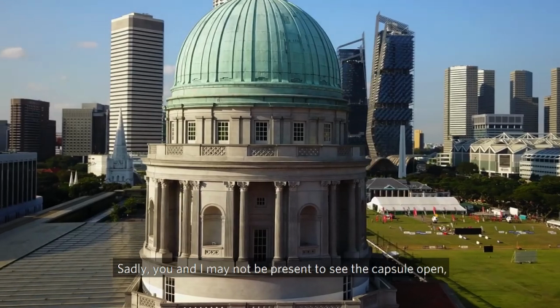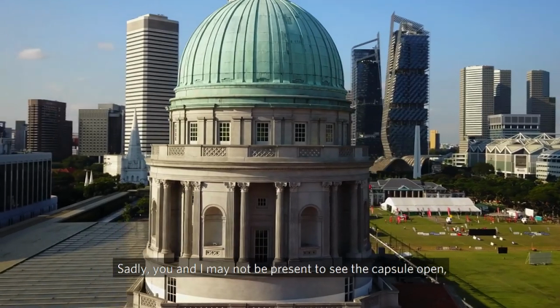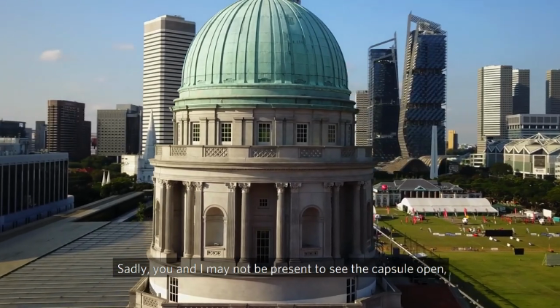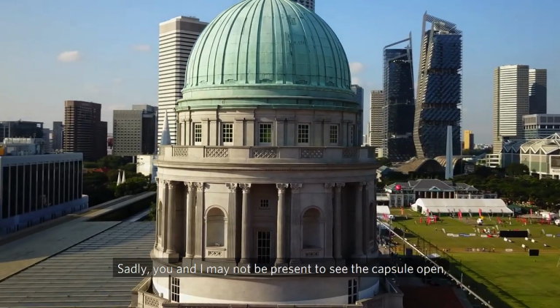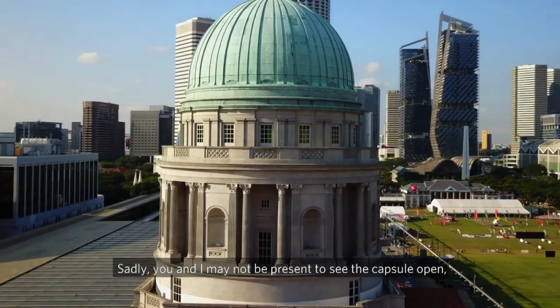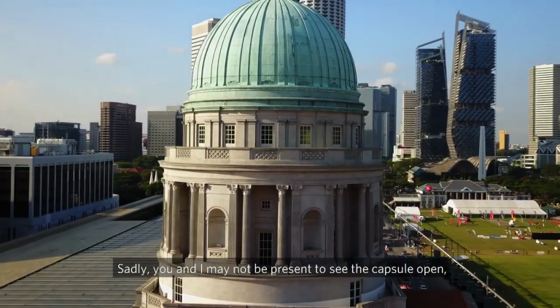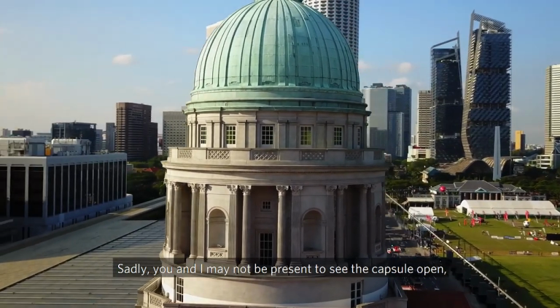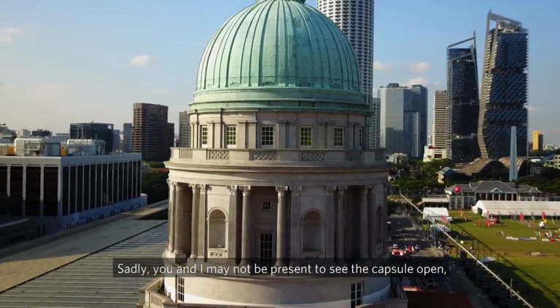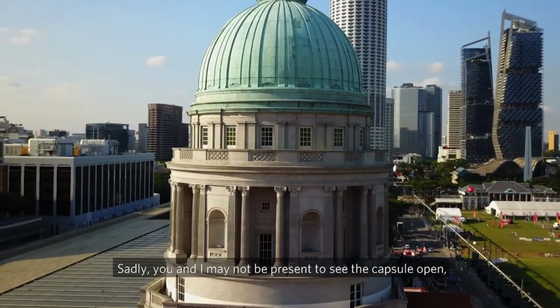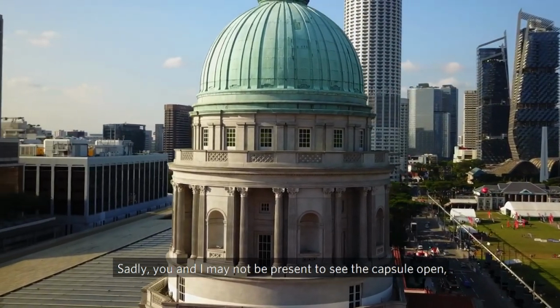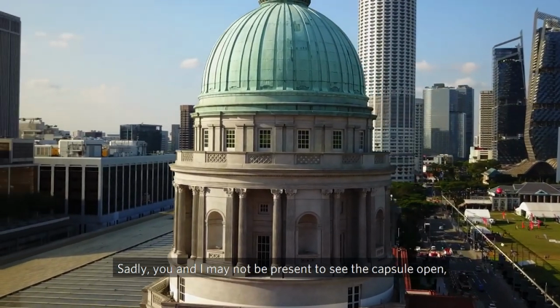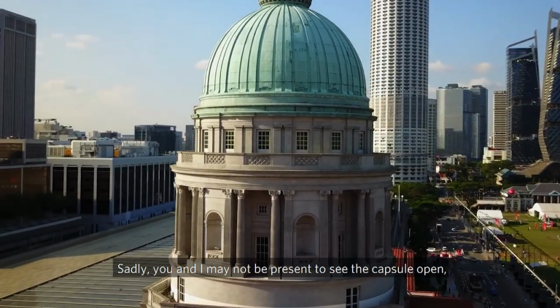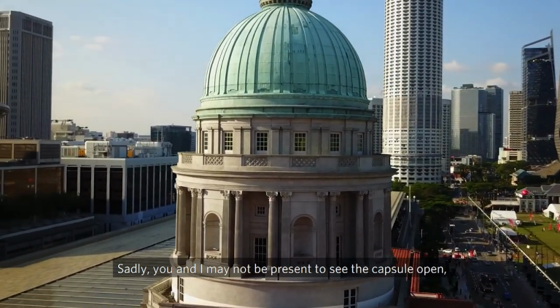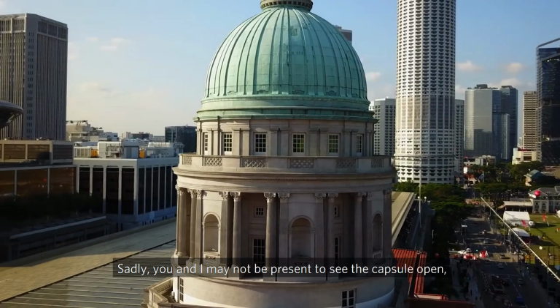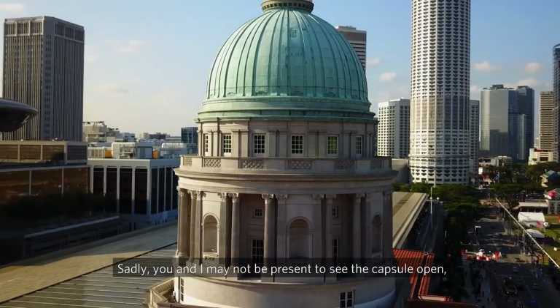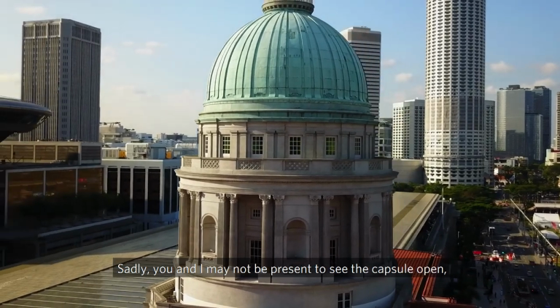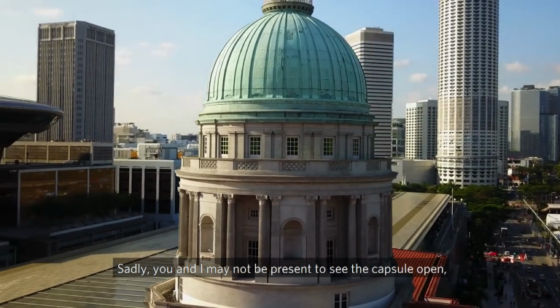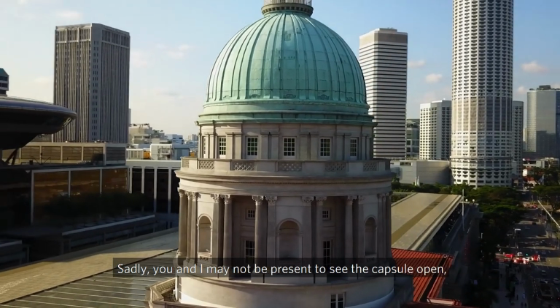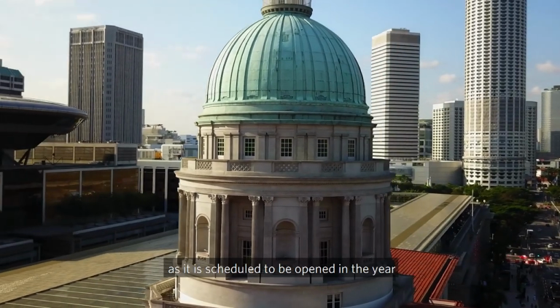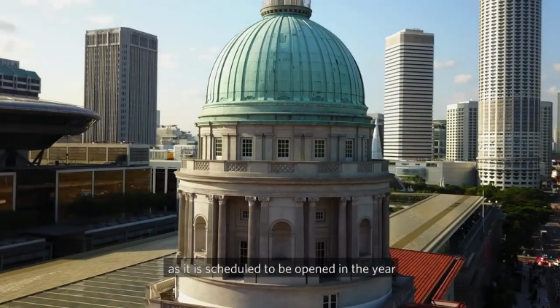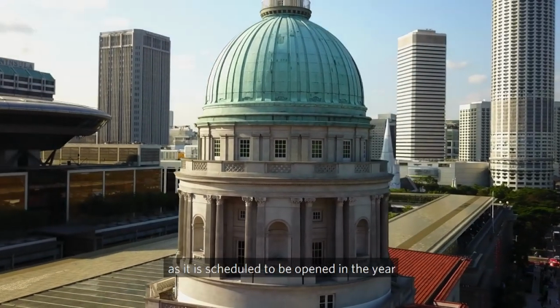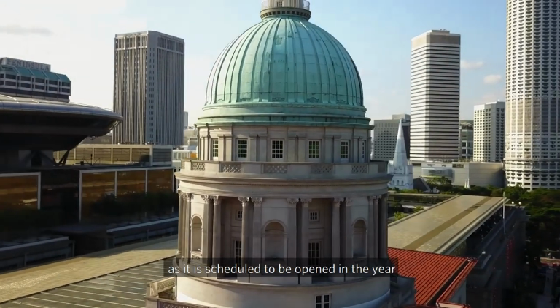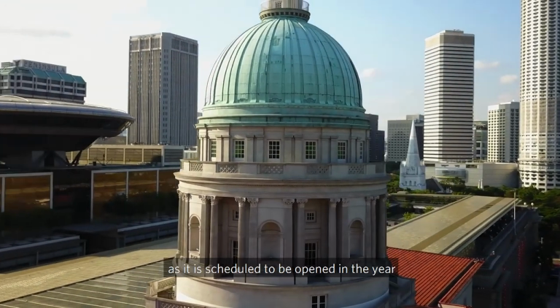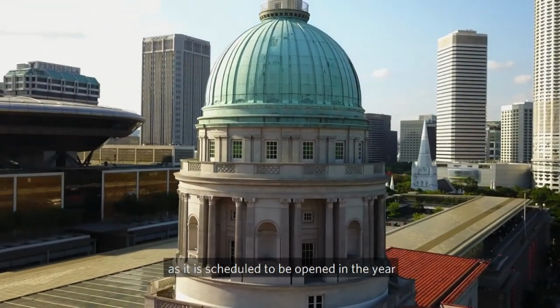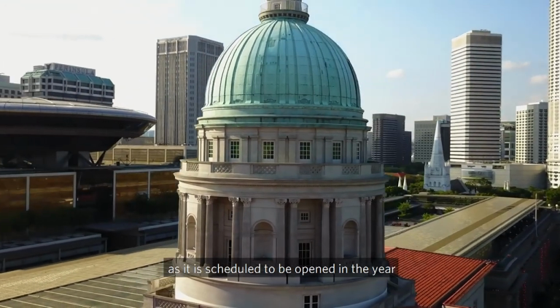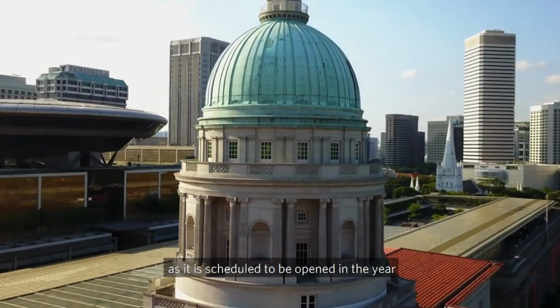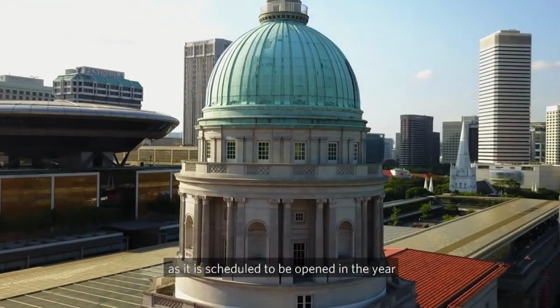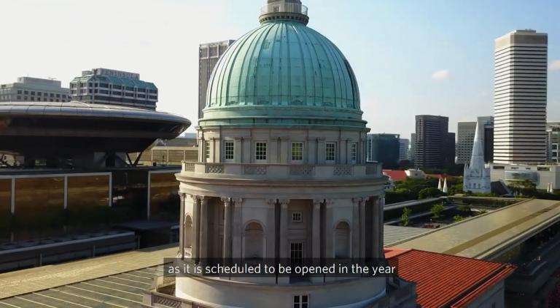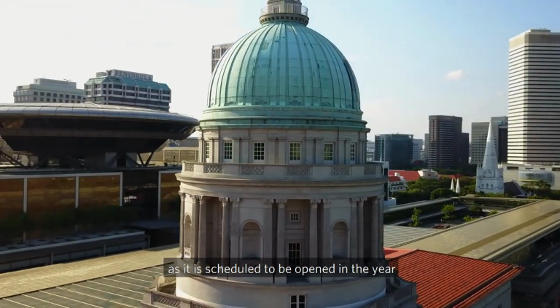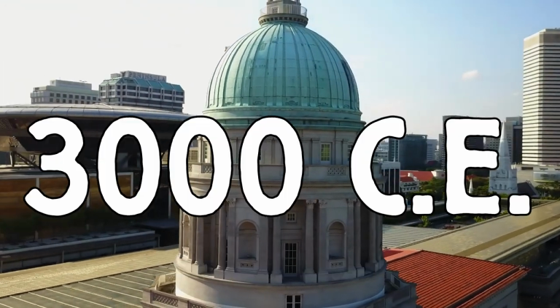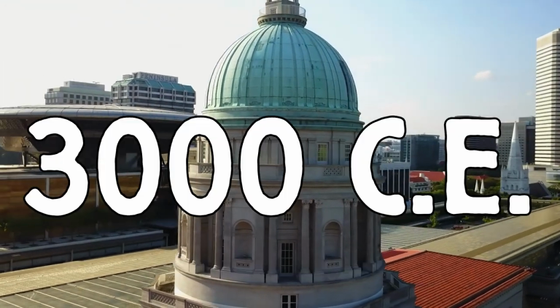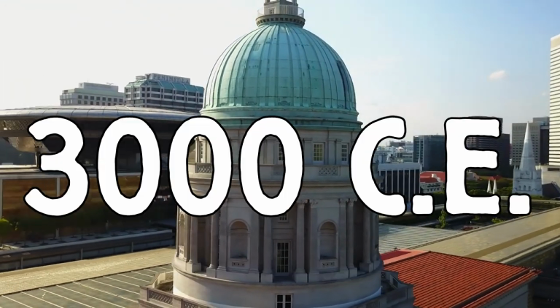Sadly, you and I may not be present to see the capsule open — it's scheduled to be opened in the year 3000.